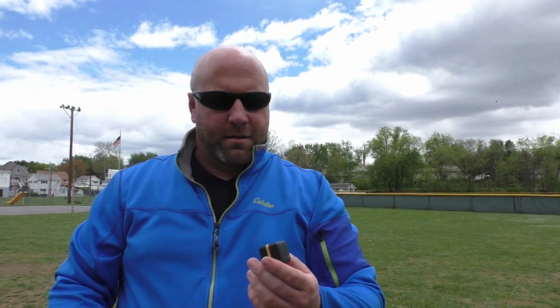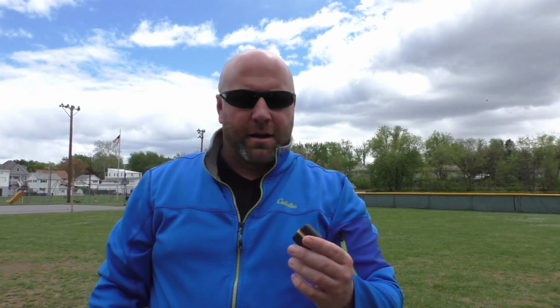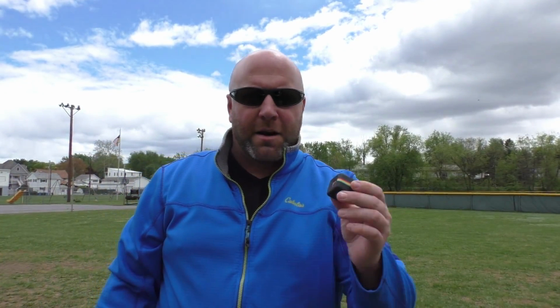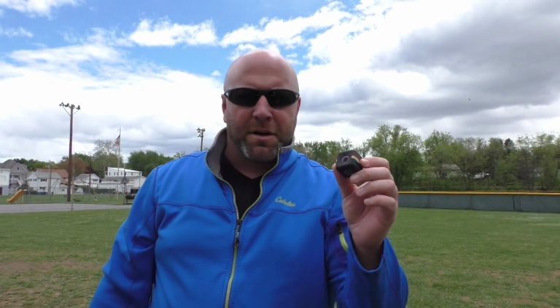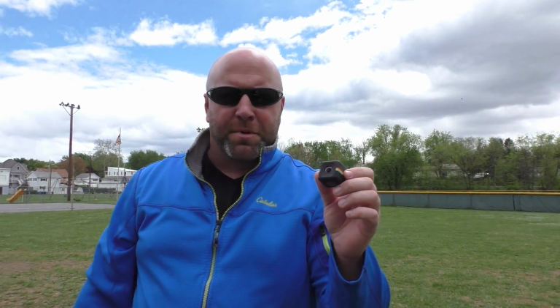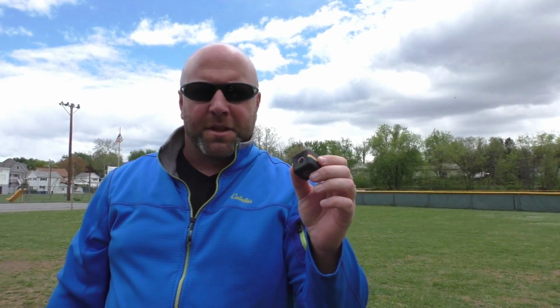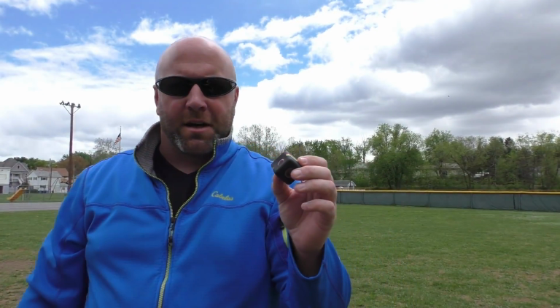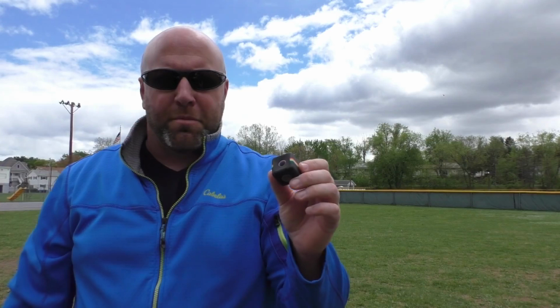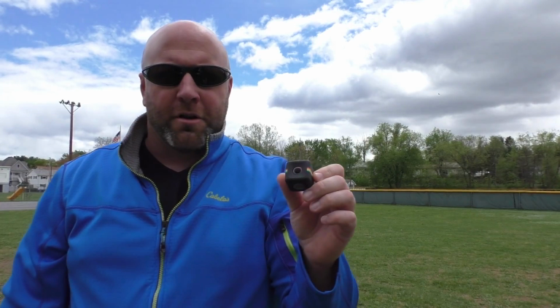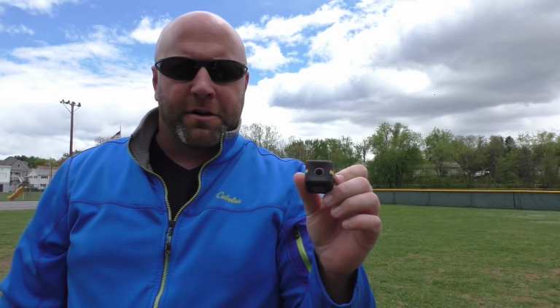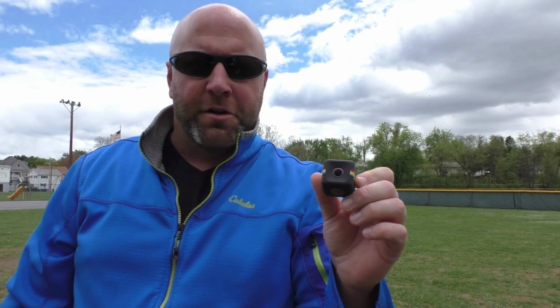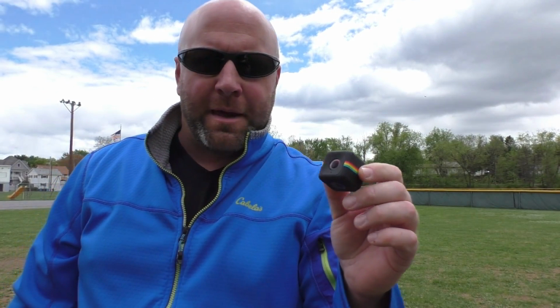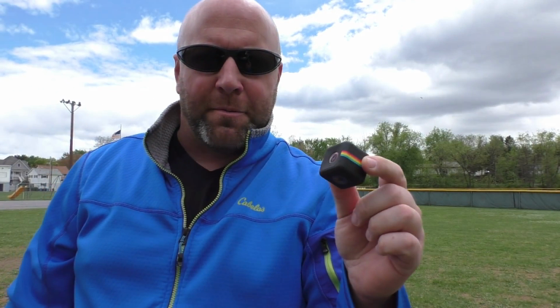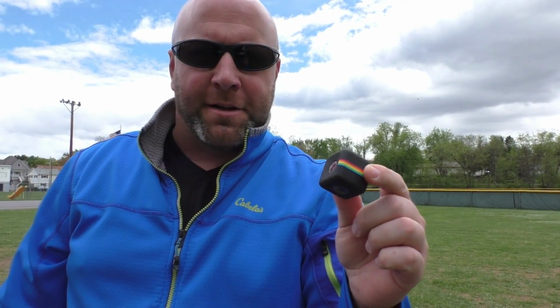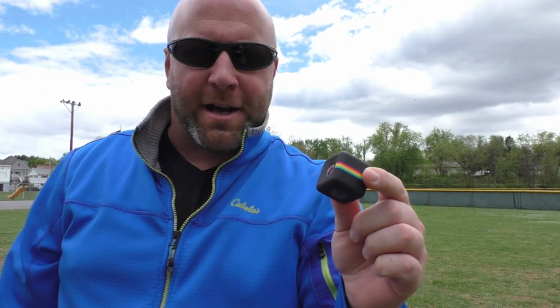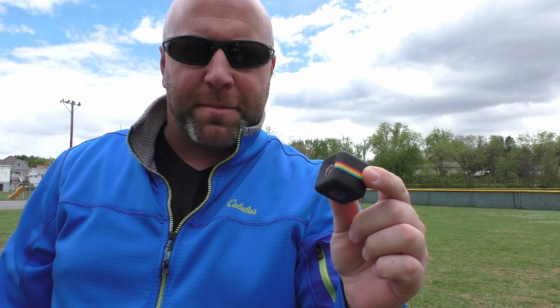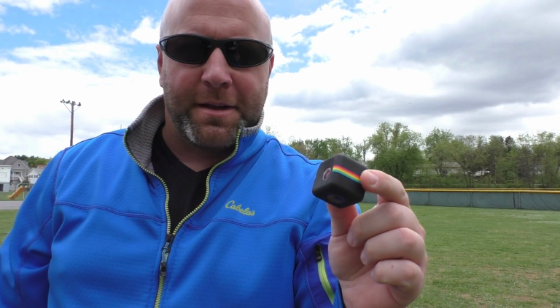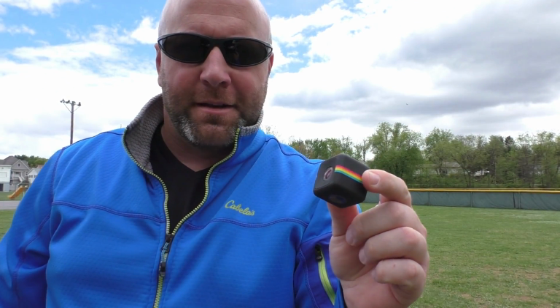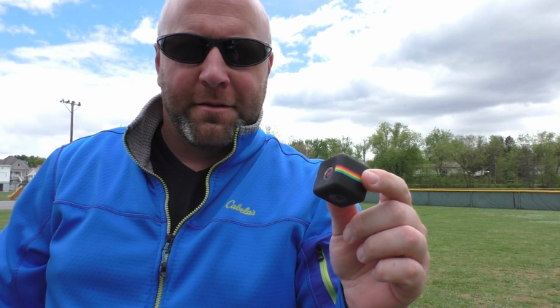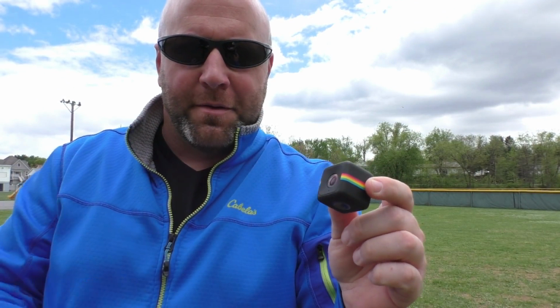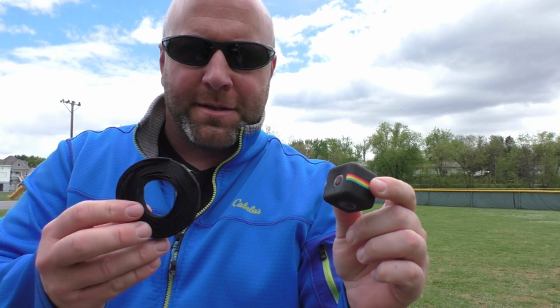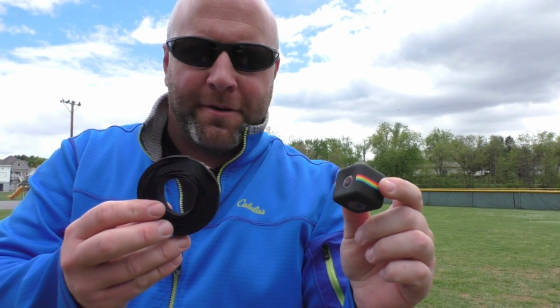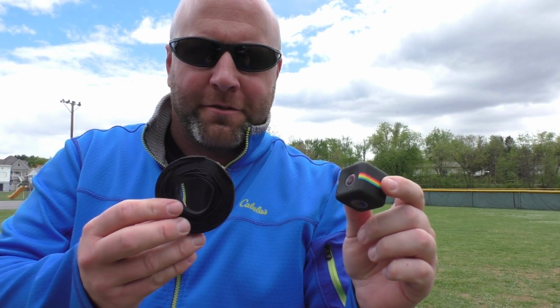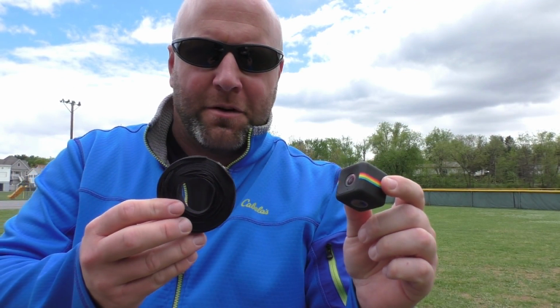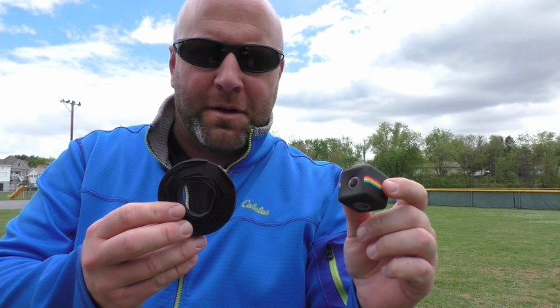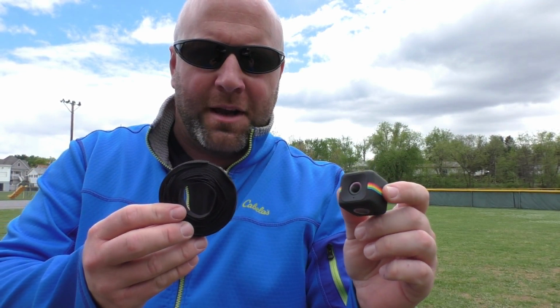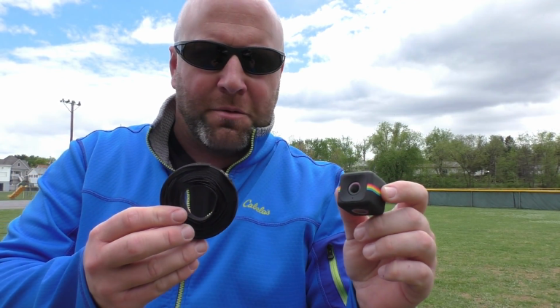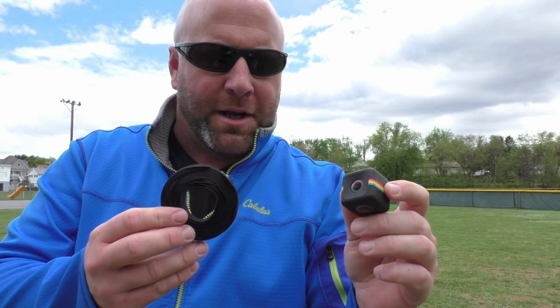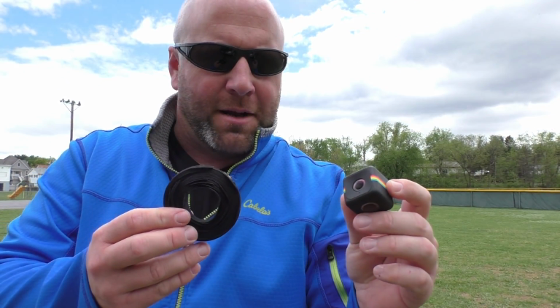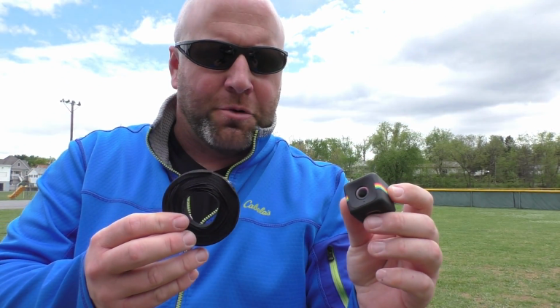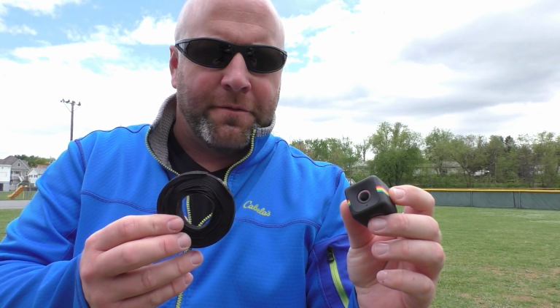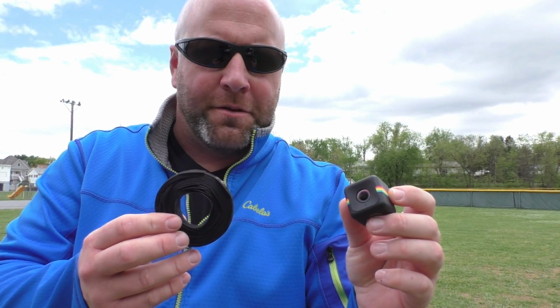Now we're going to put the Polaroid Cube camera on top with some Velcro and we'll get a point of view.